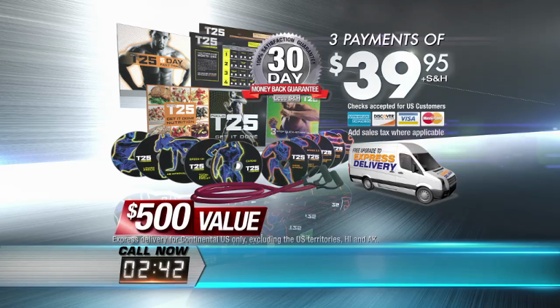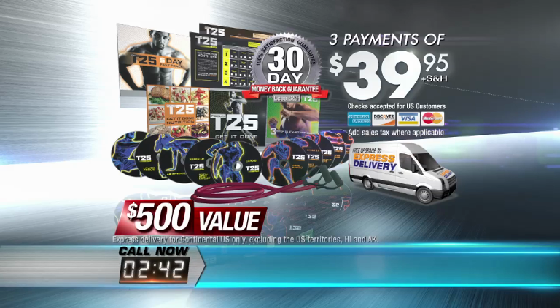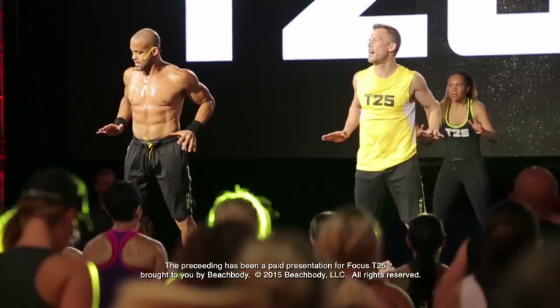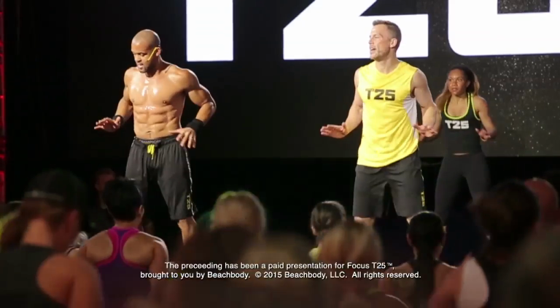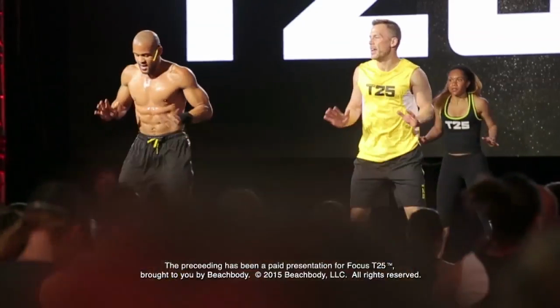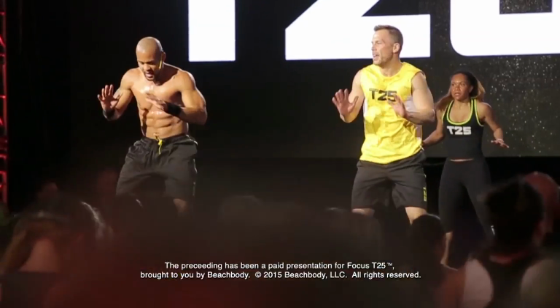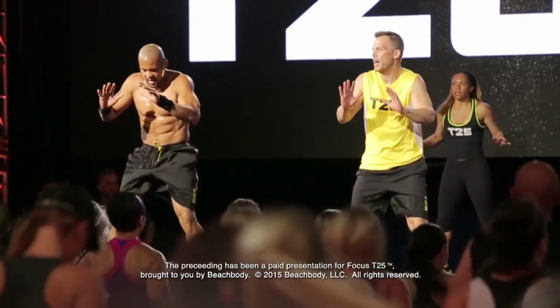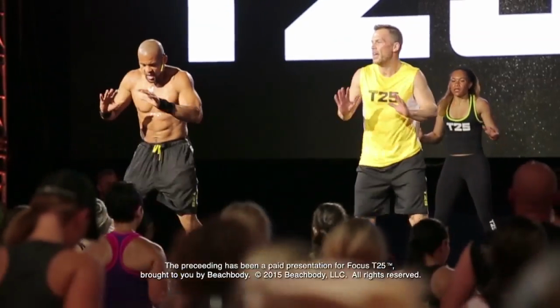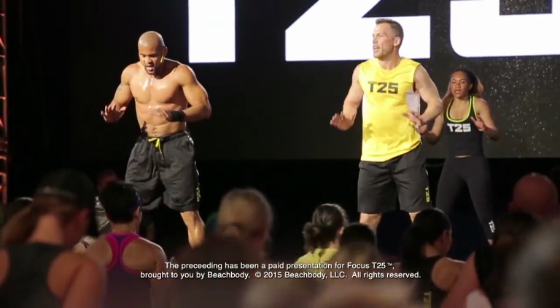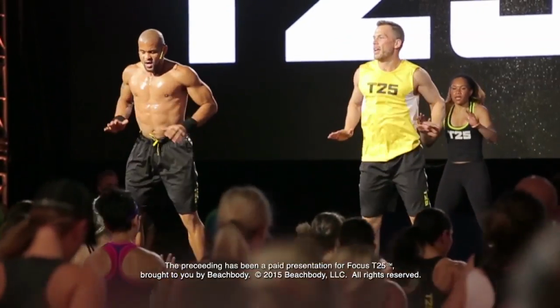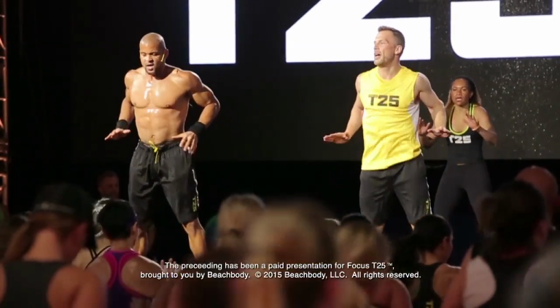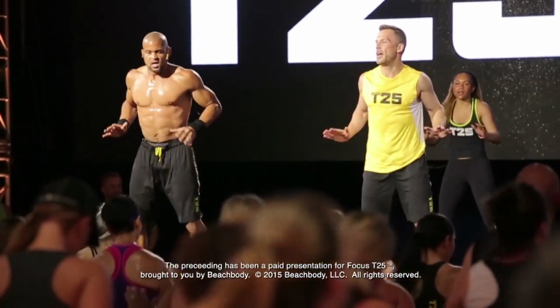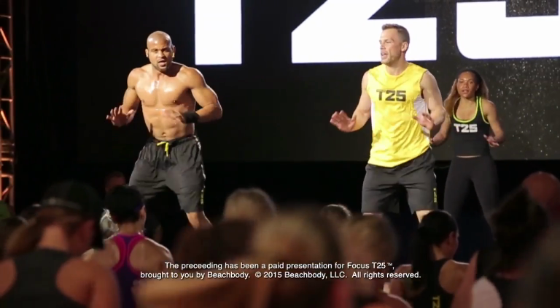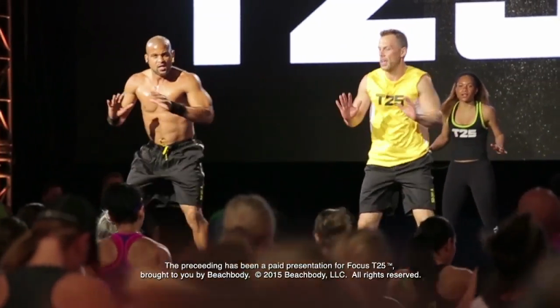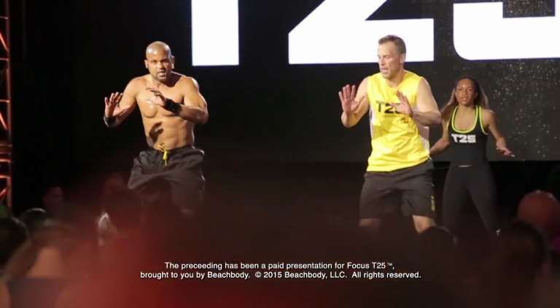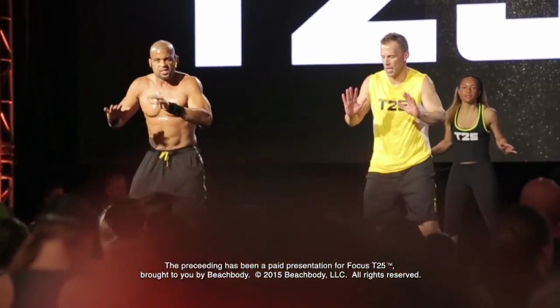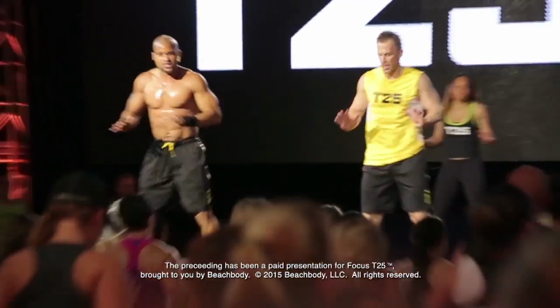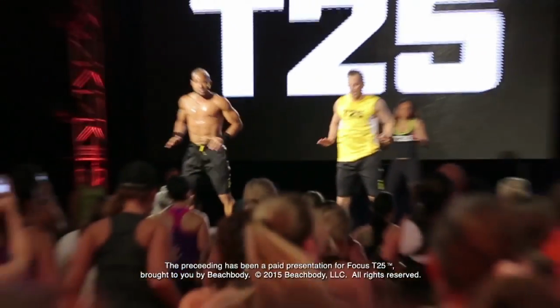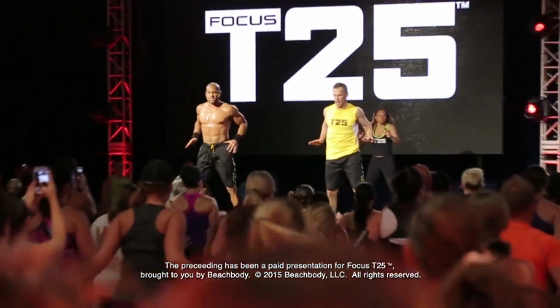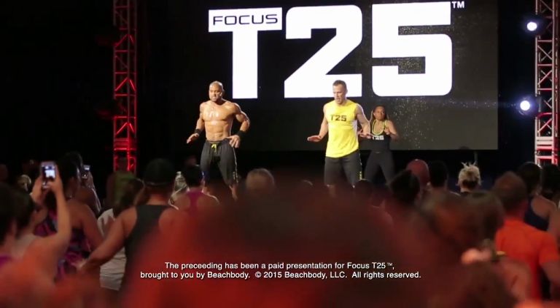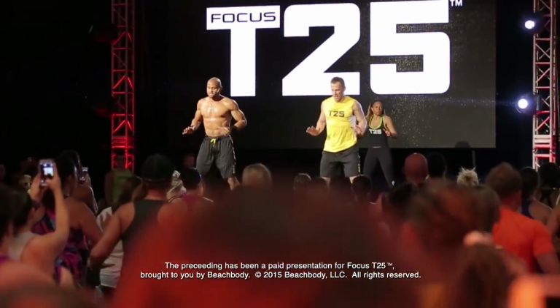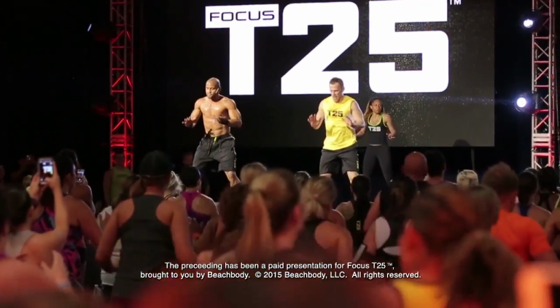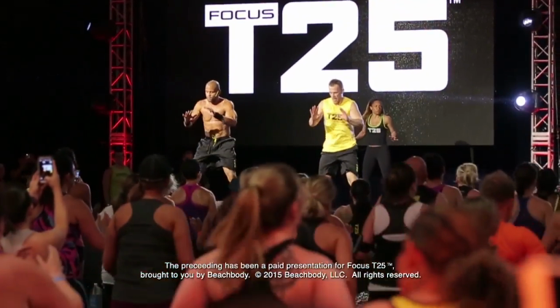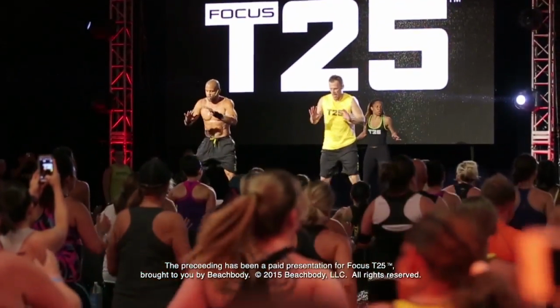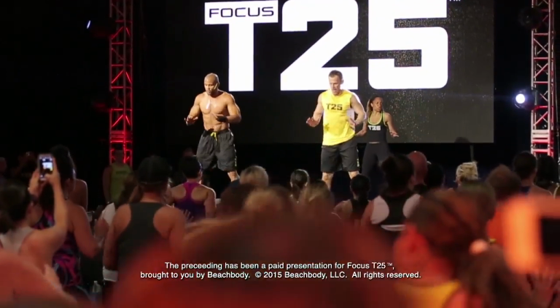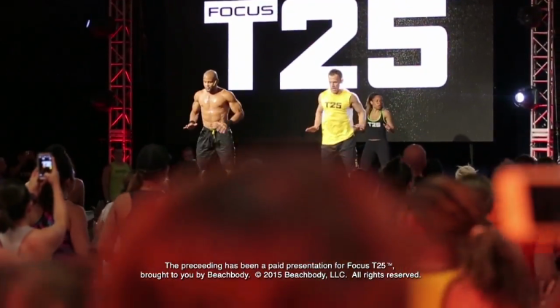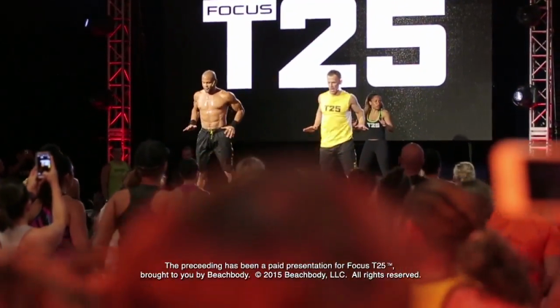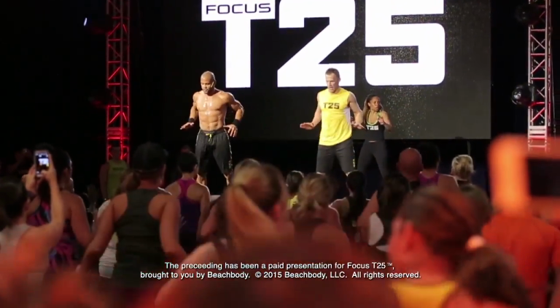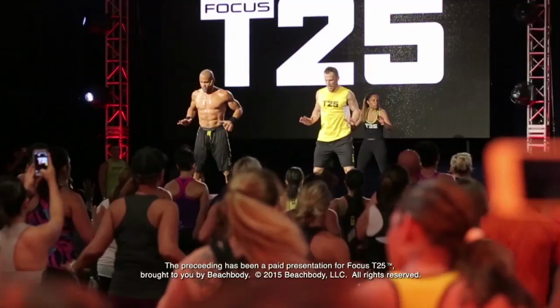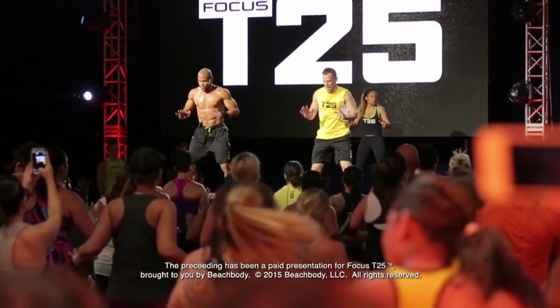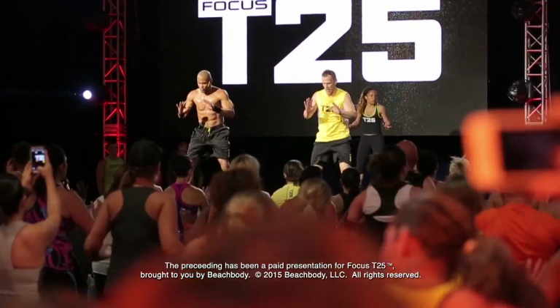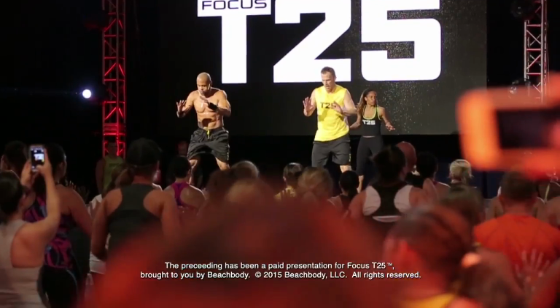The preceding has been a paid presentation for Focus T25, brought to you by Beachbody.